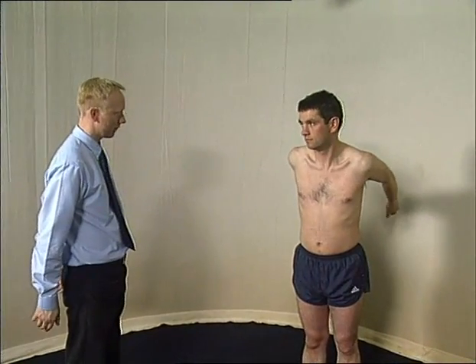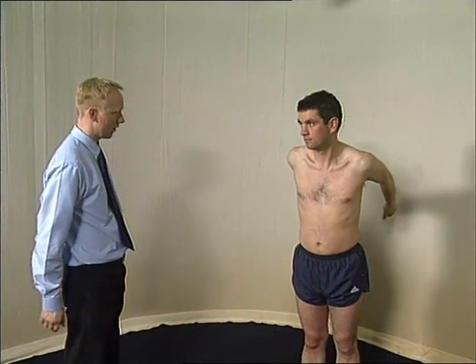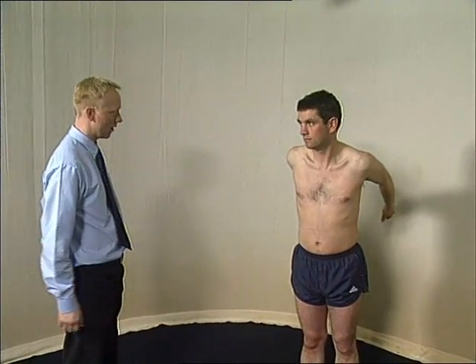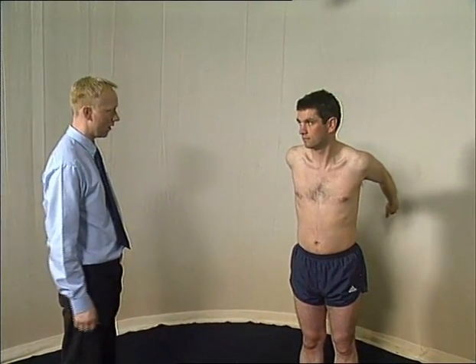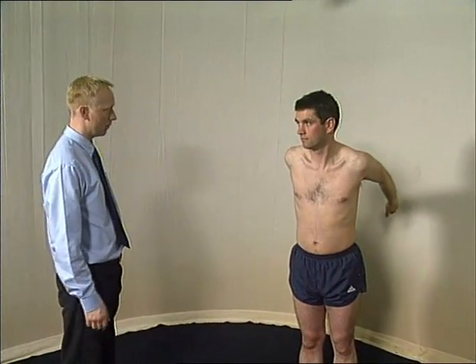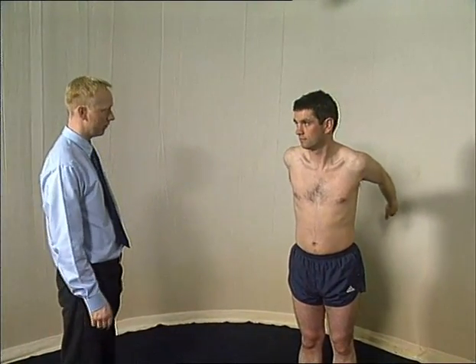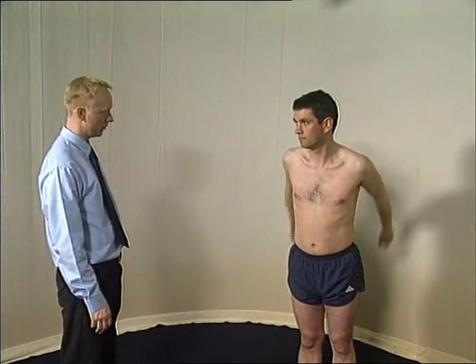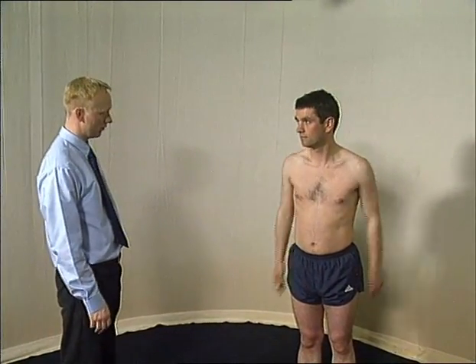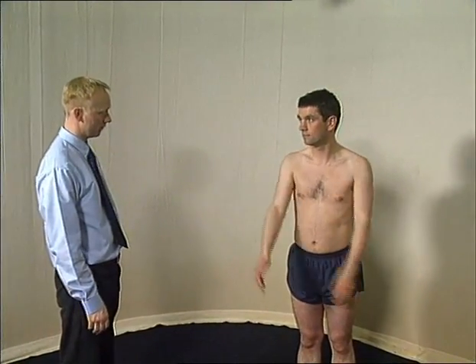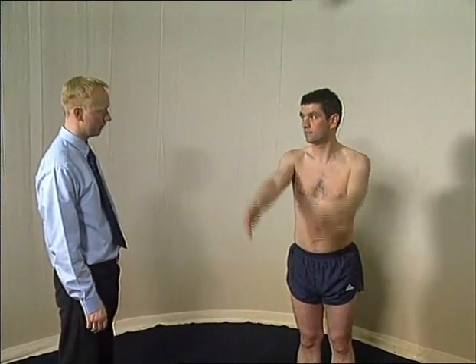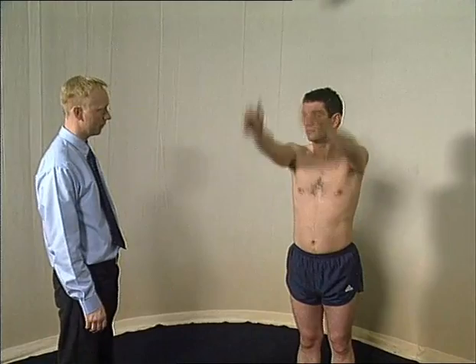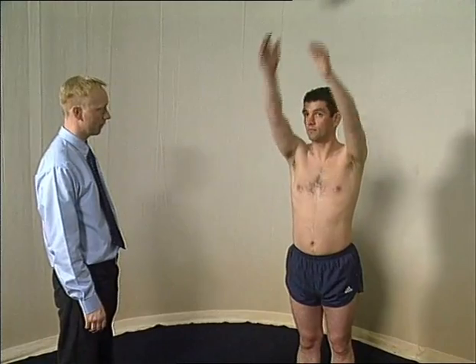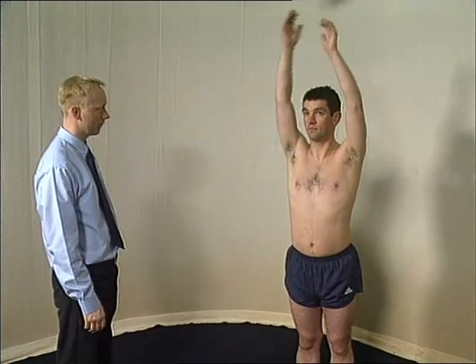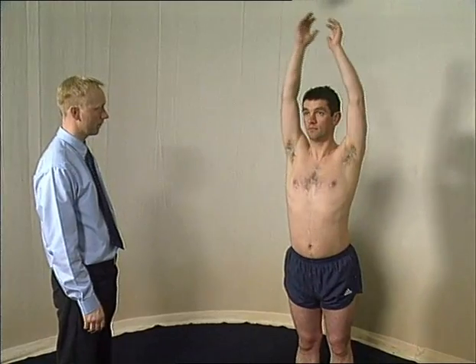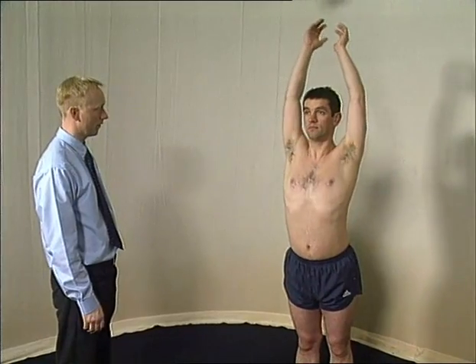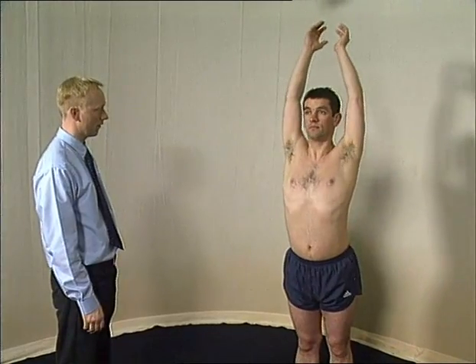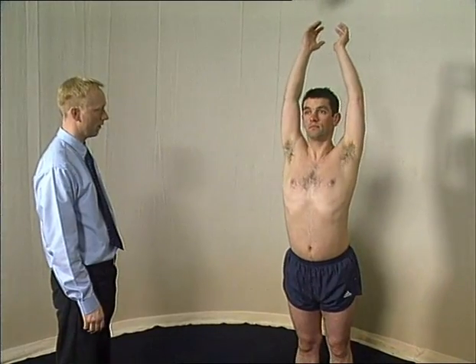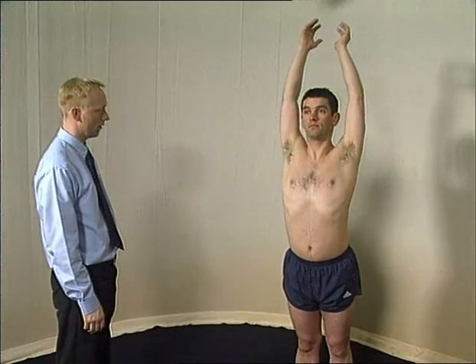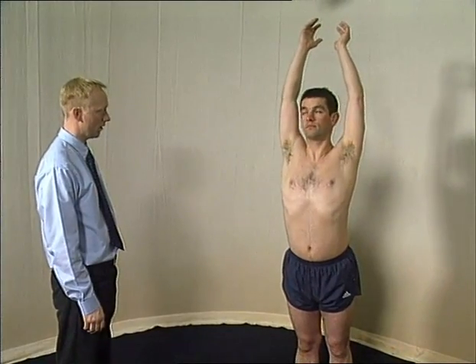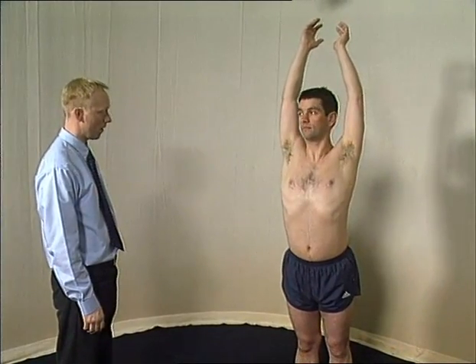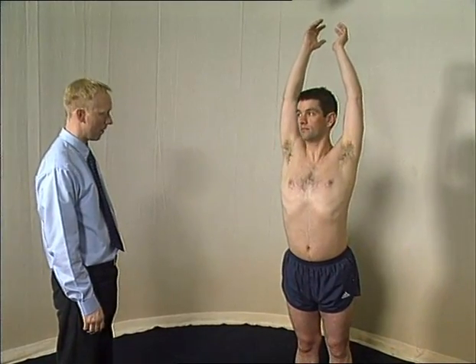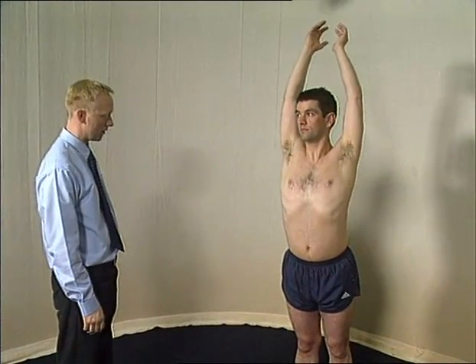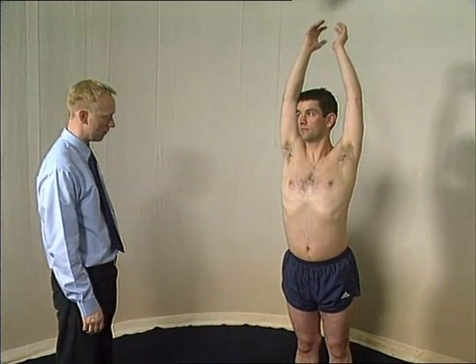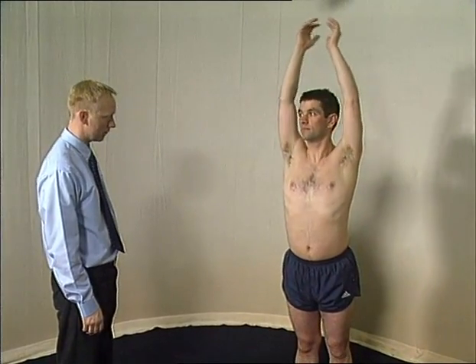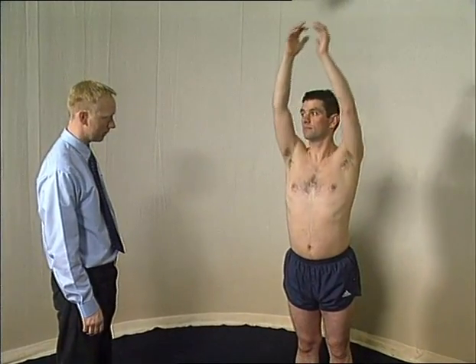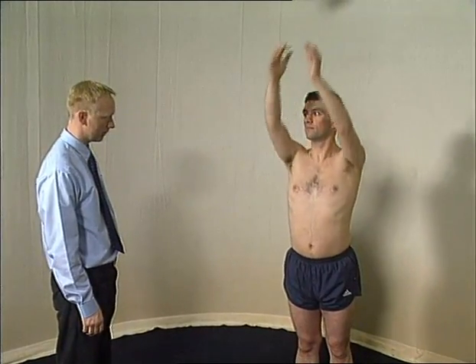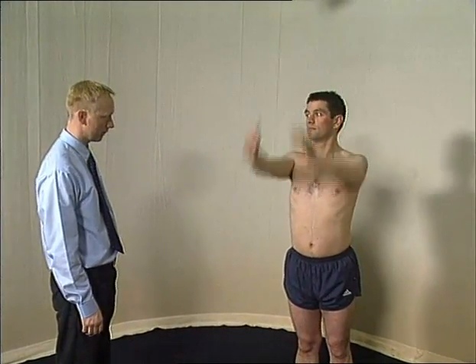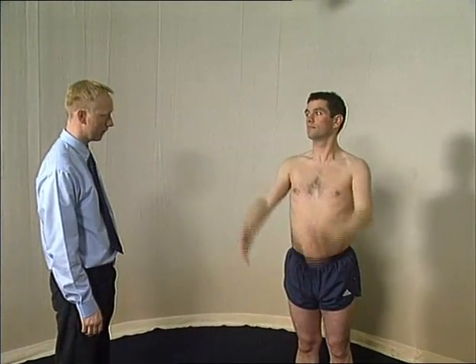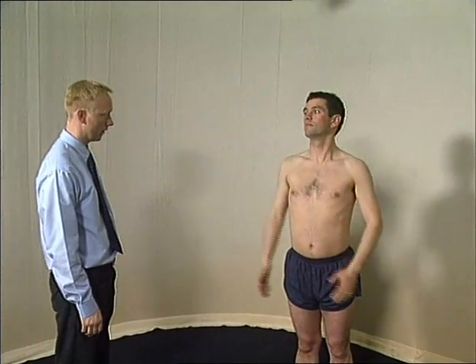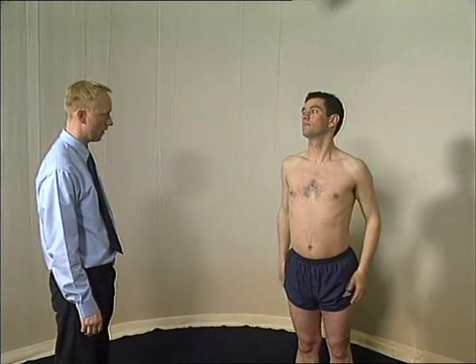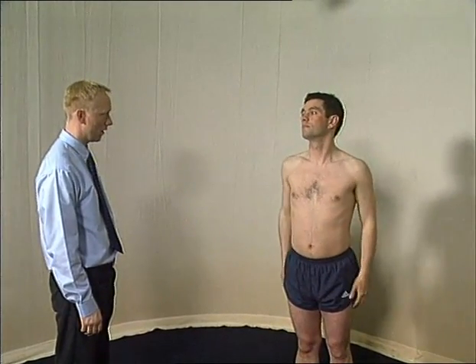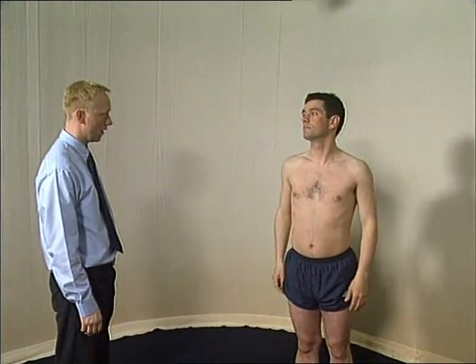Full extension, flexion, and abduction should be assessed.